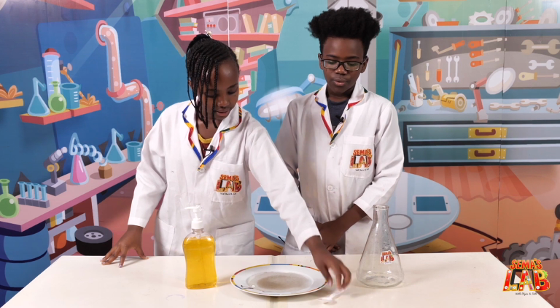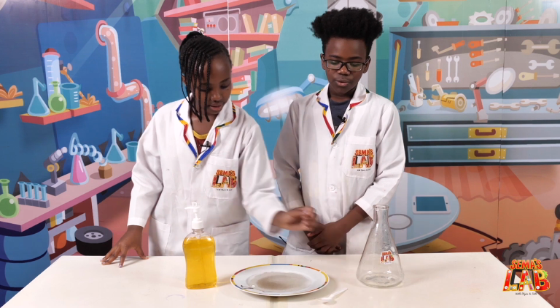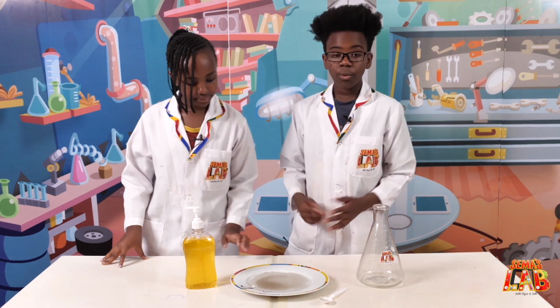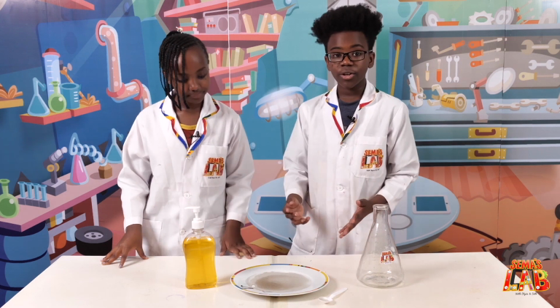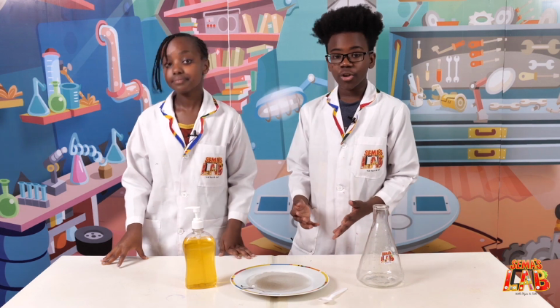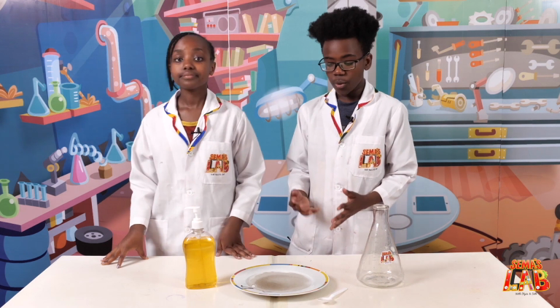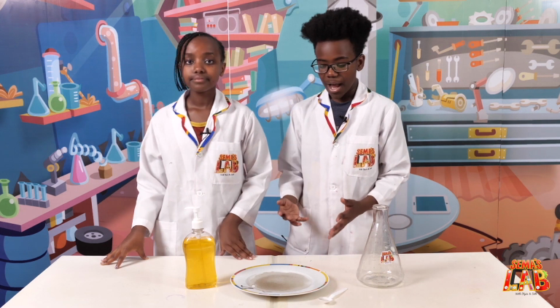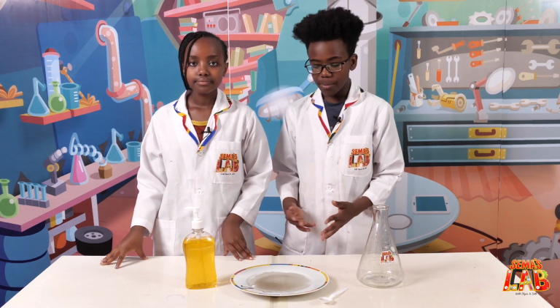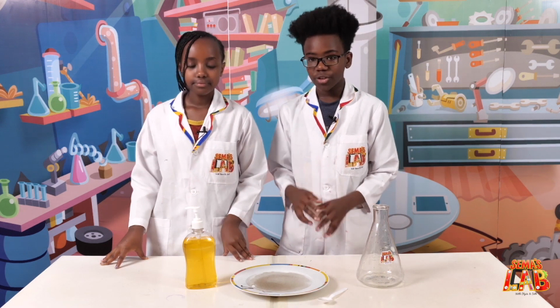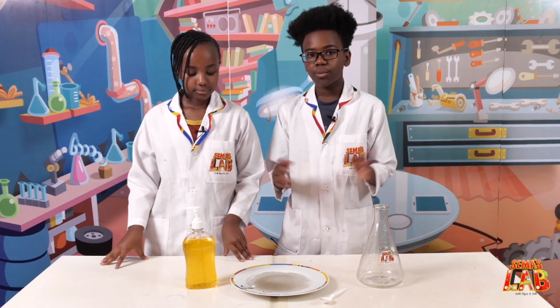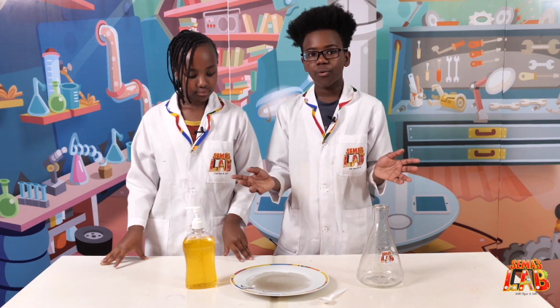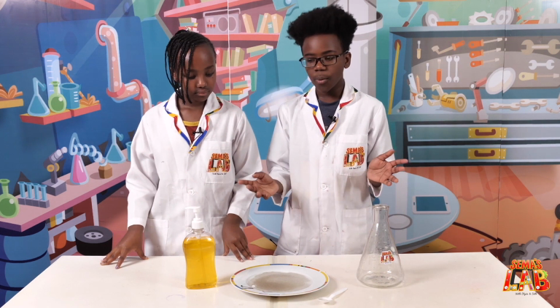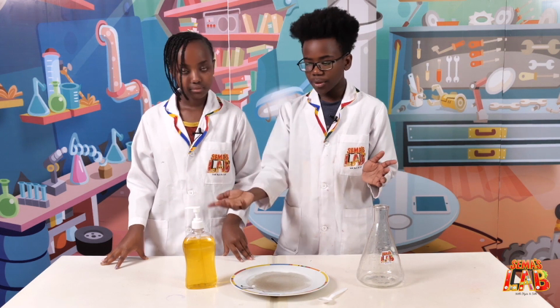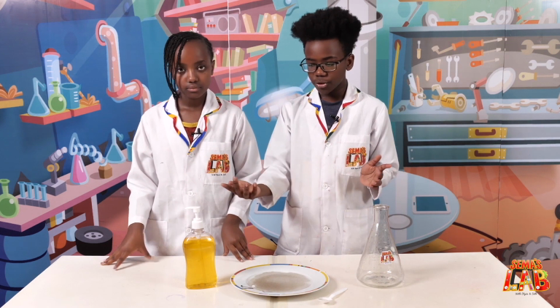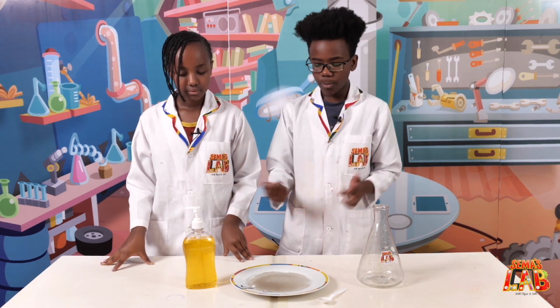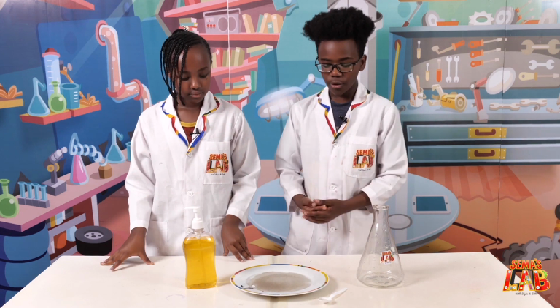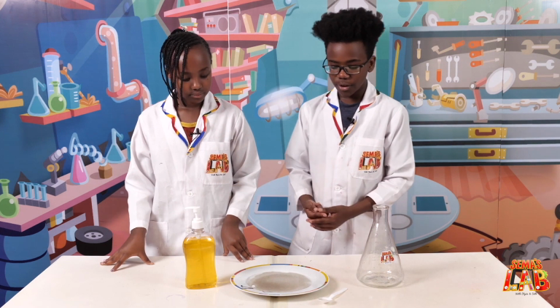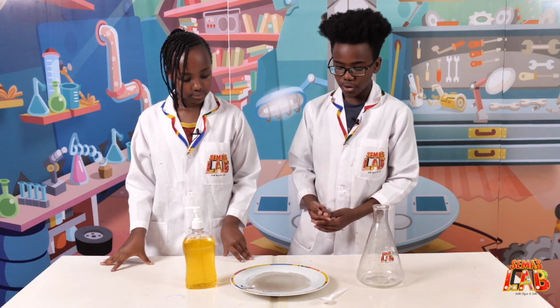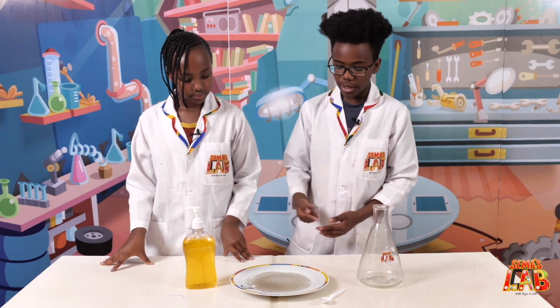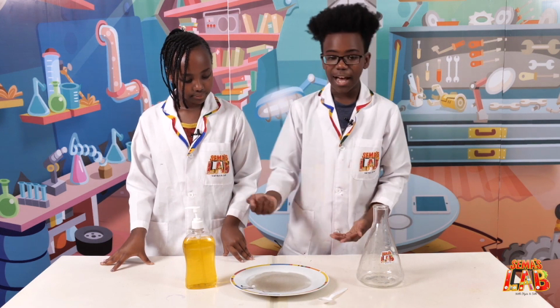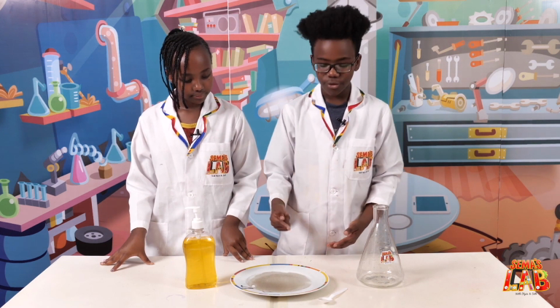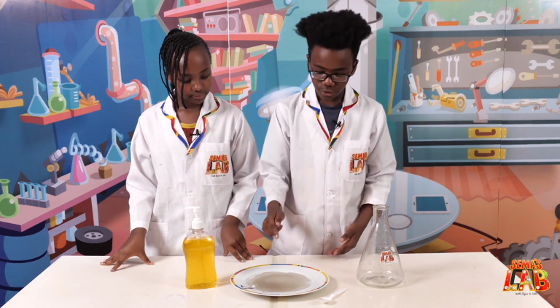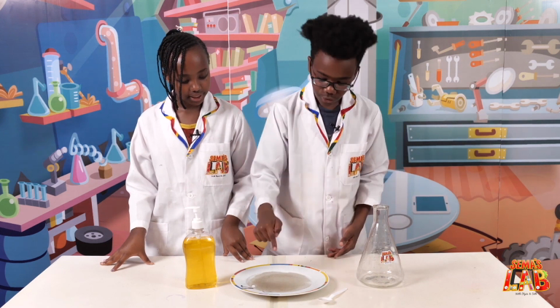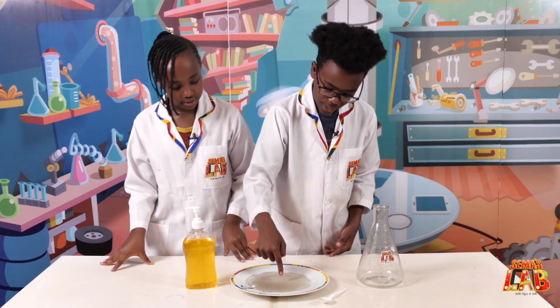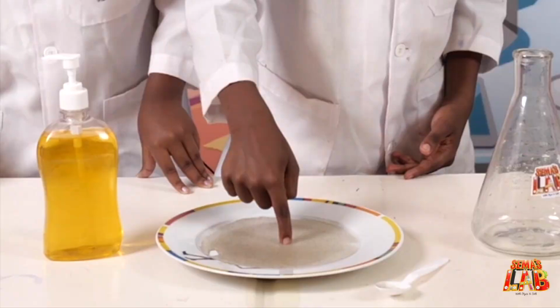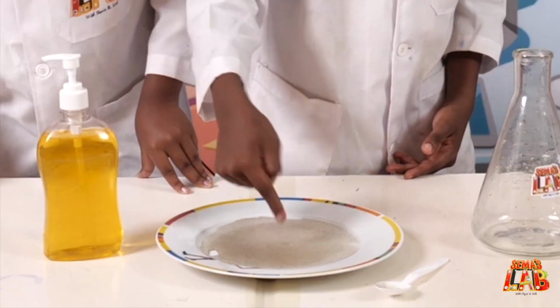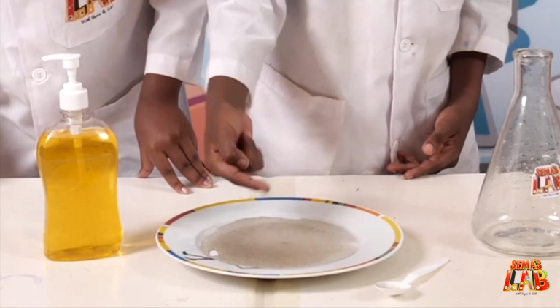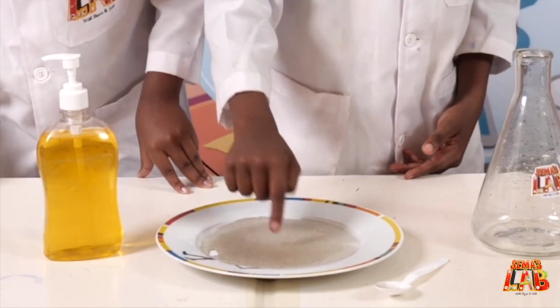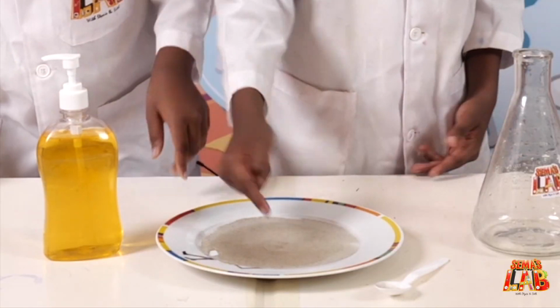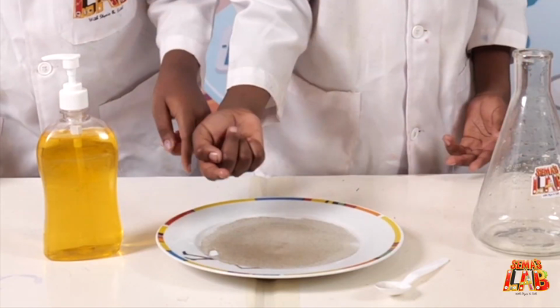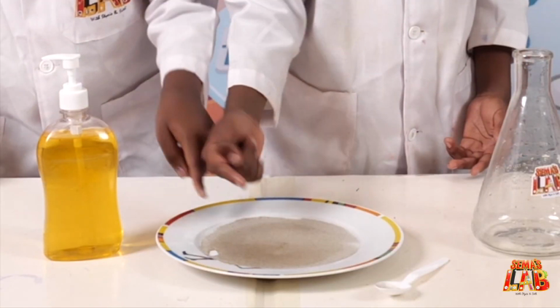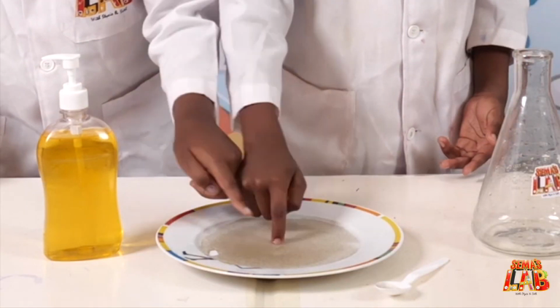So we're going to show you what happens before we put the soap on our fingers and after. As you can see, nothing really happens.